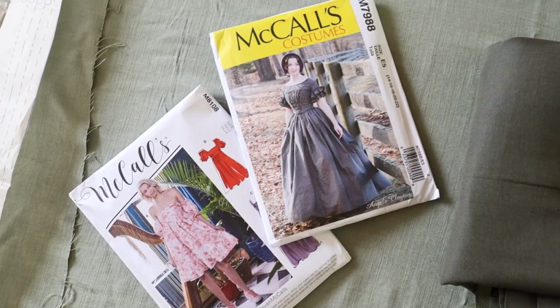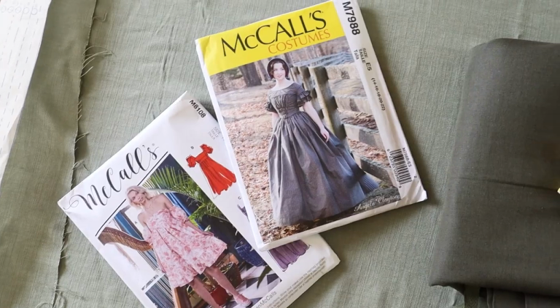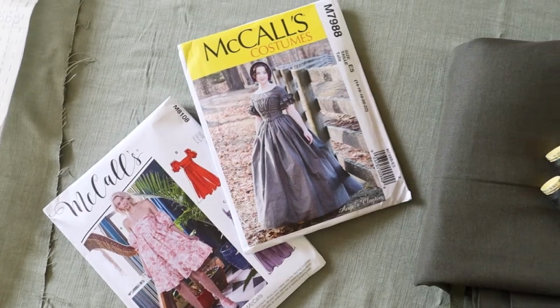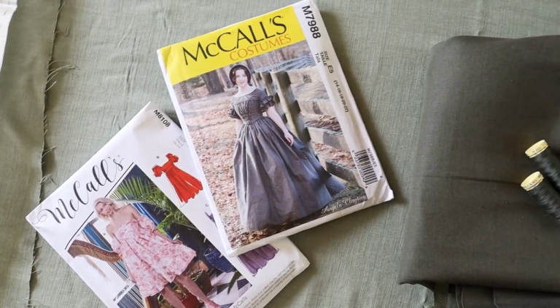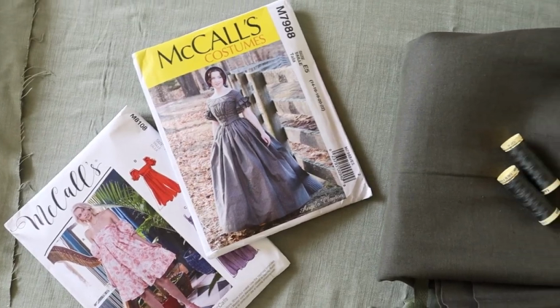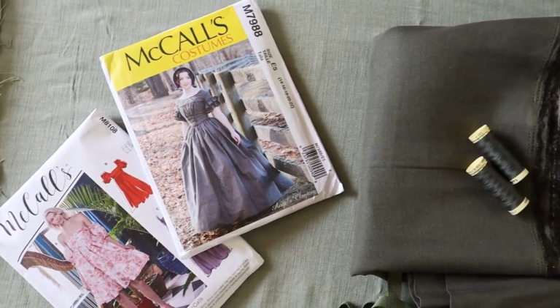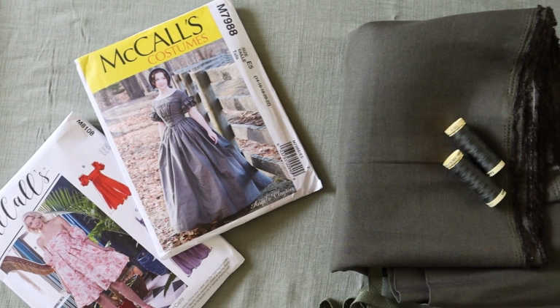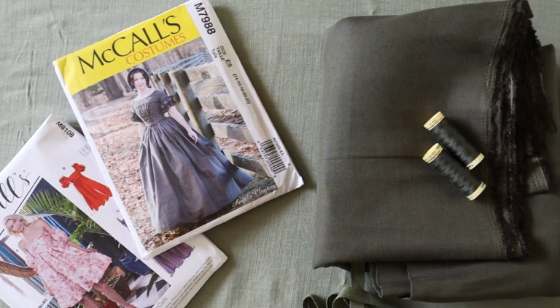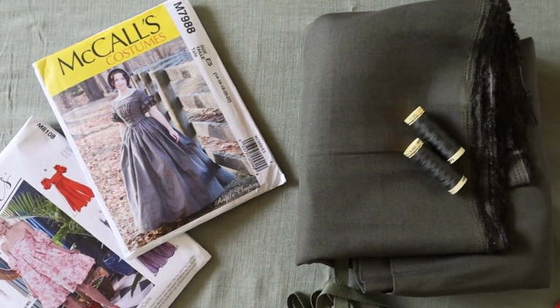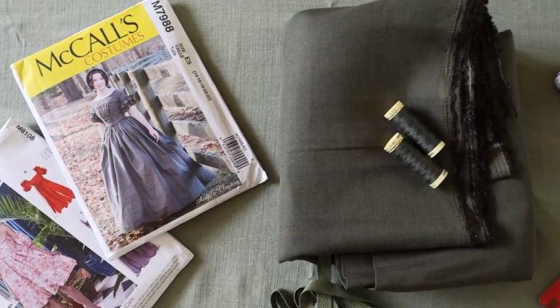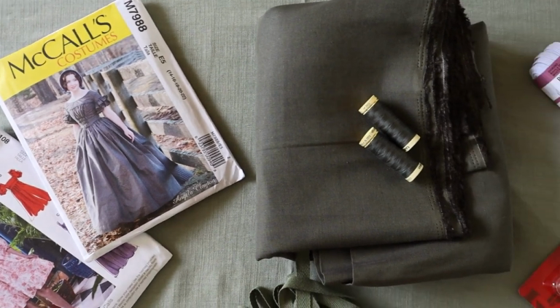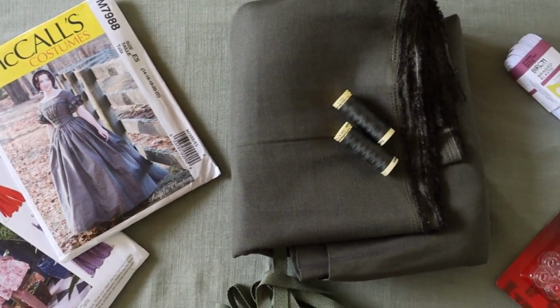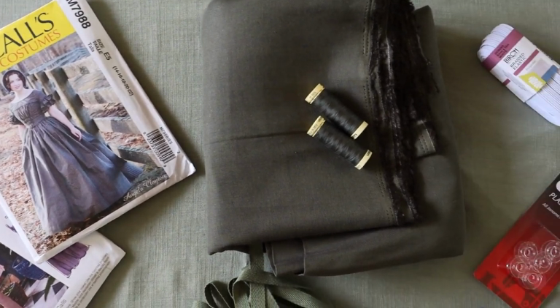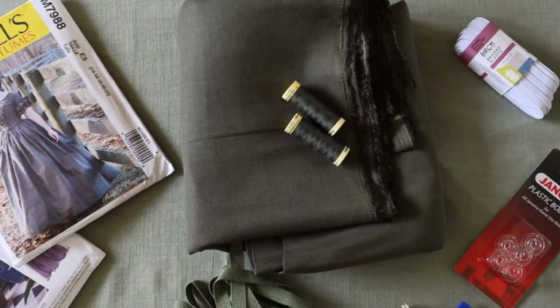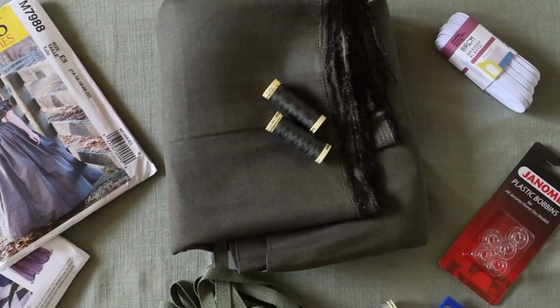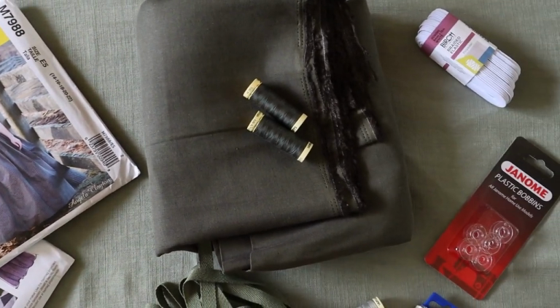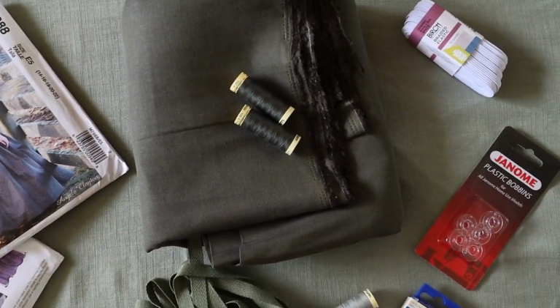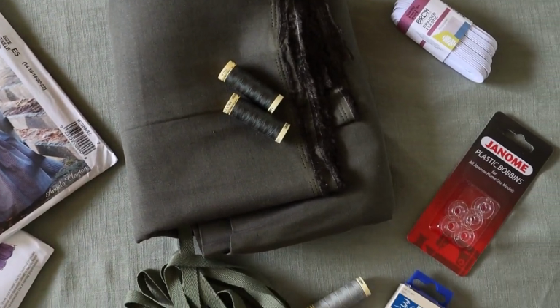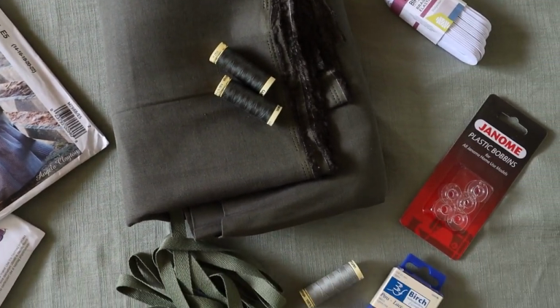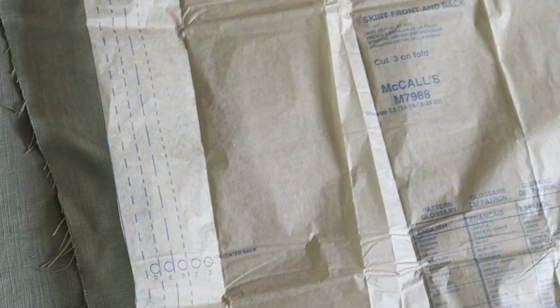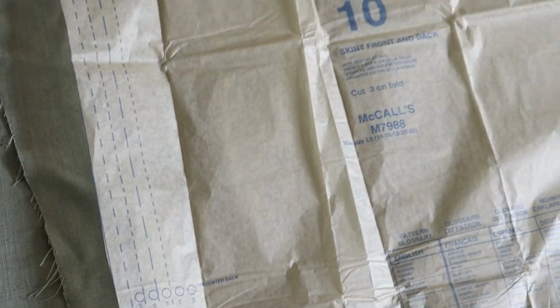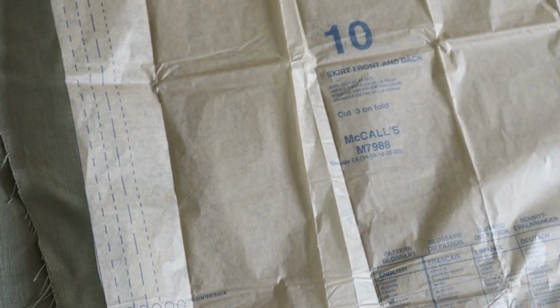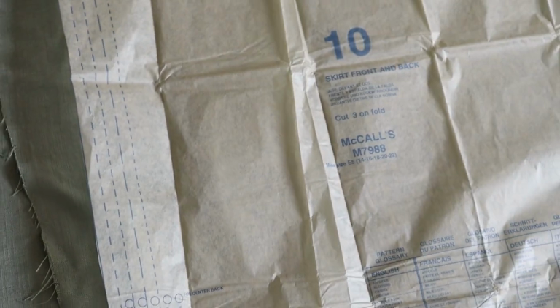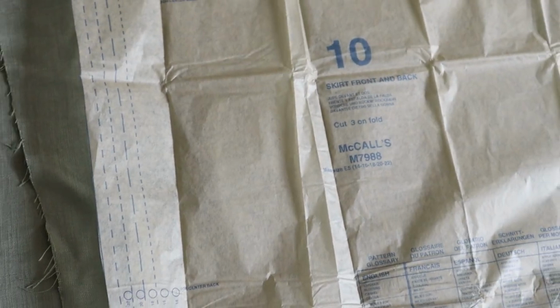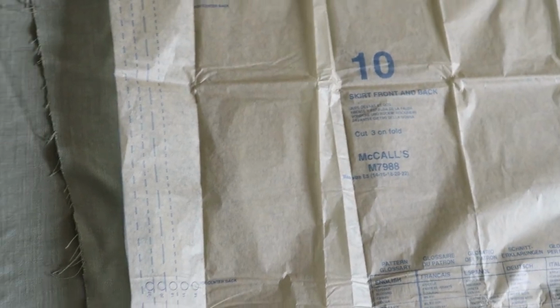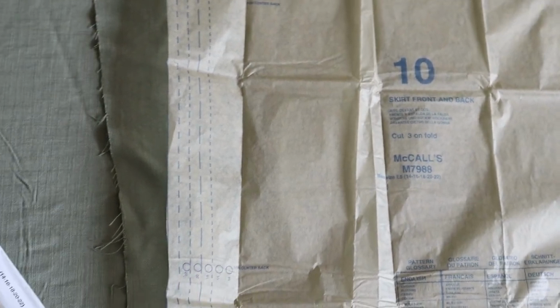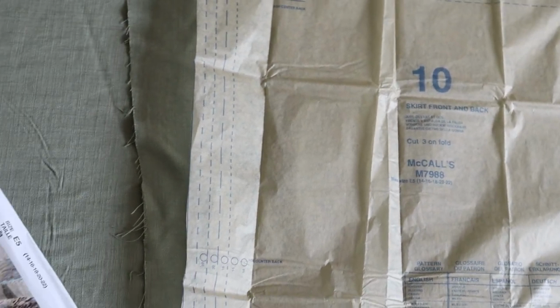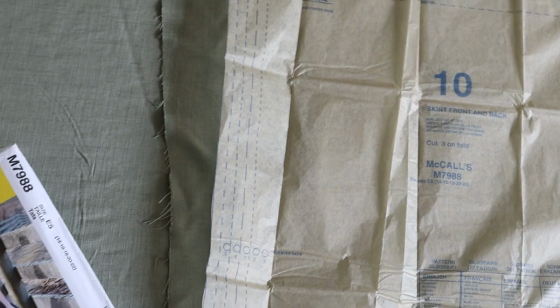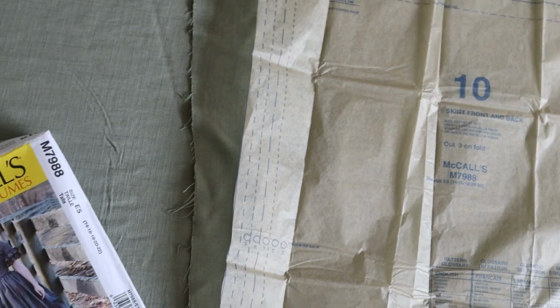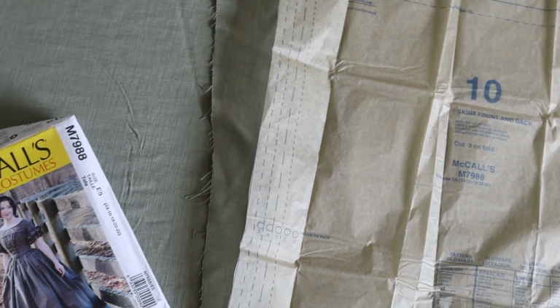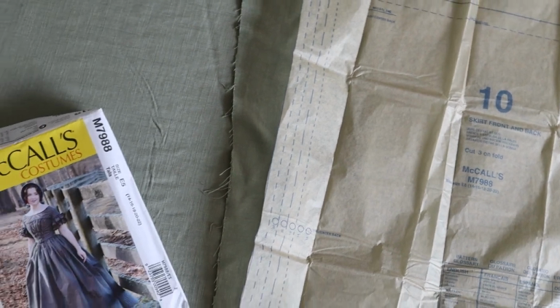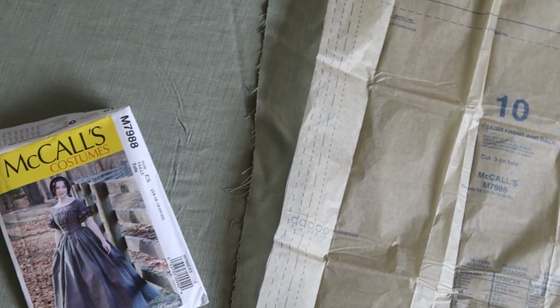This outfit will be made up of two dresses. I bought a light green linen look viscous for the underdress and a plain weave dark green cotton linen for the overdress.